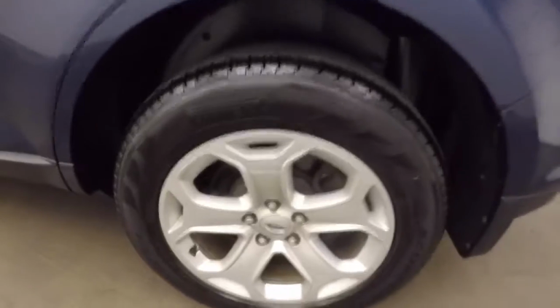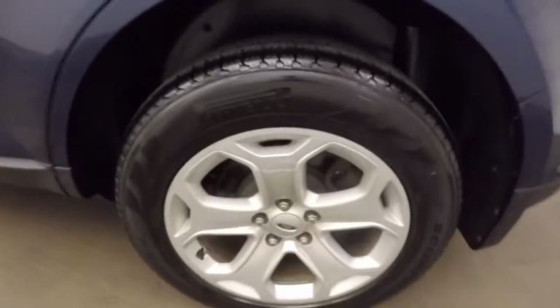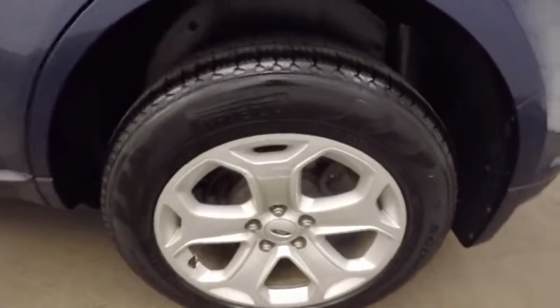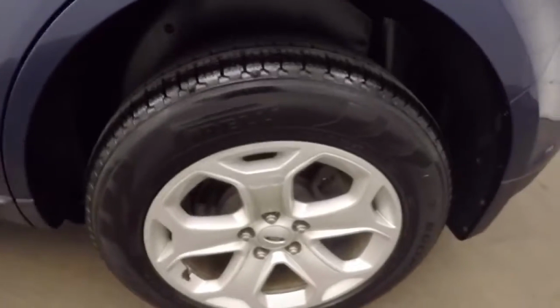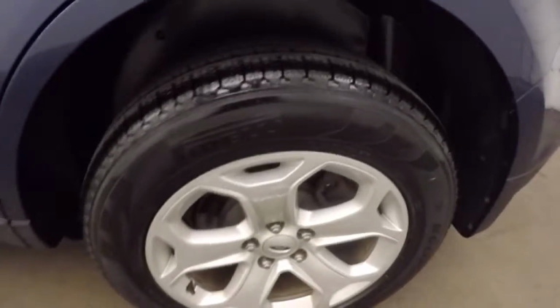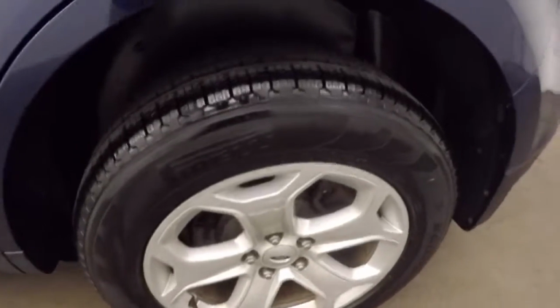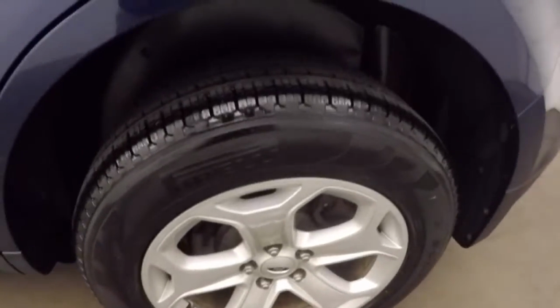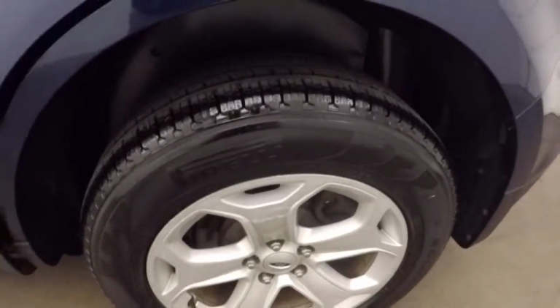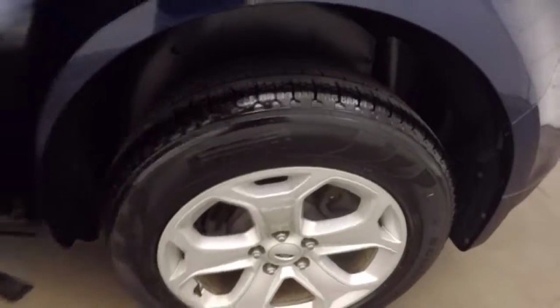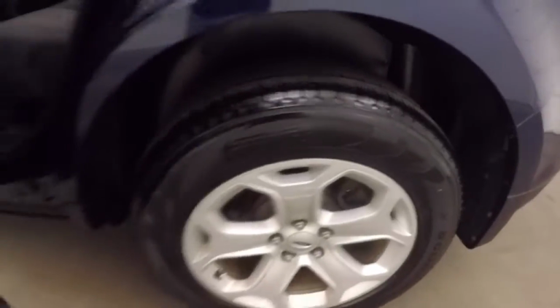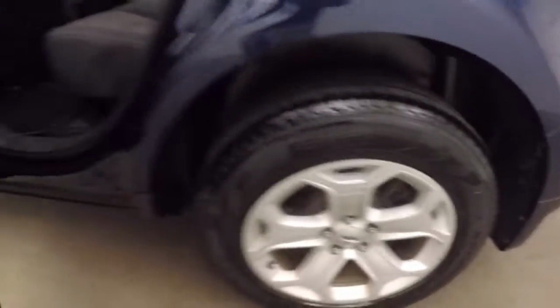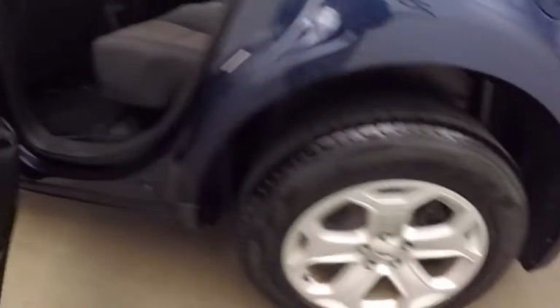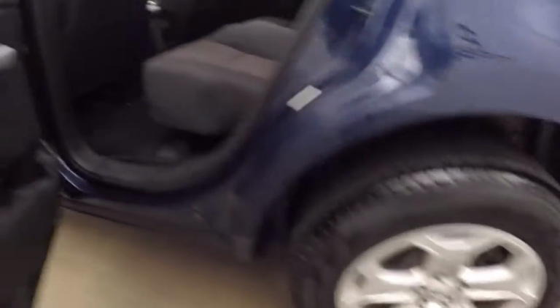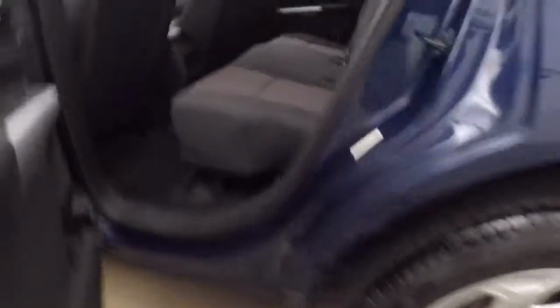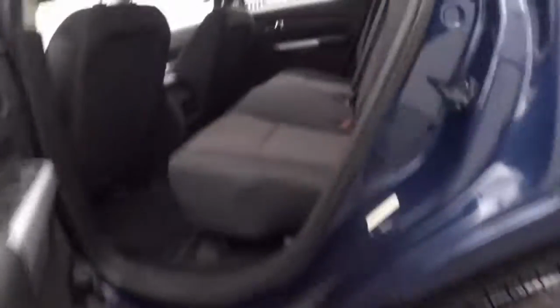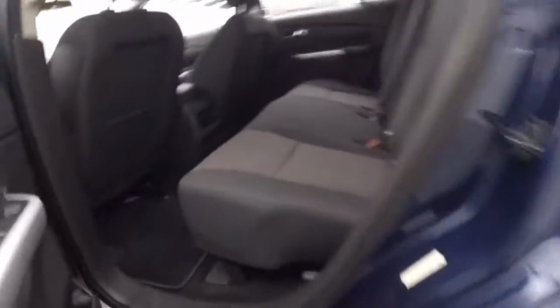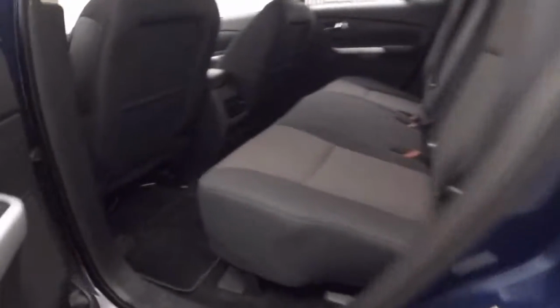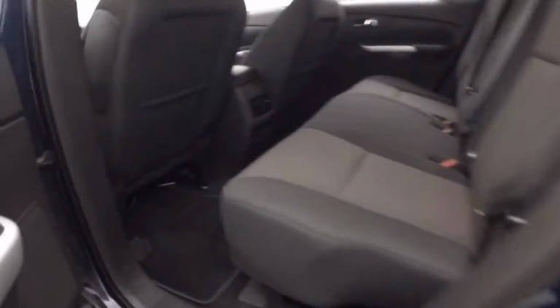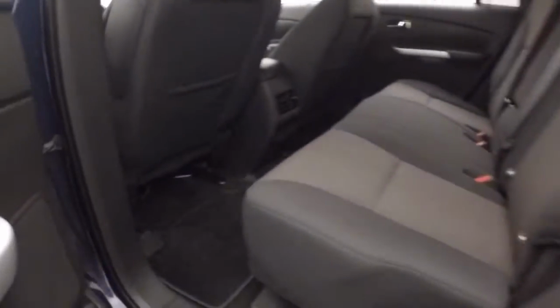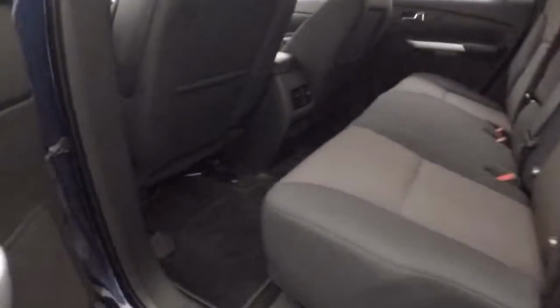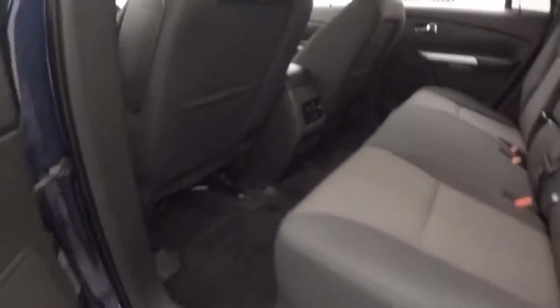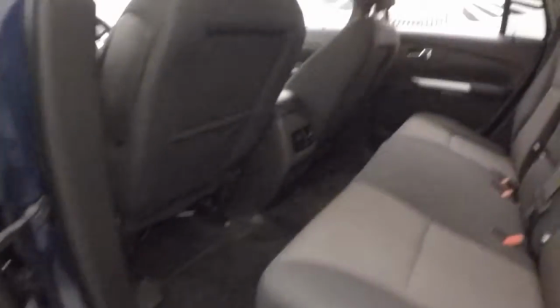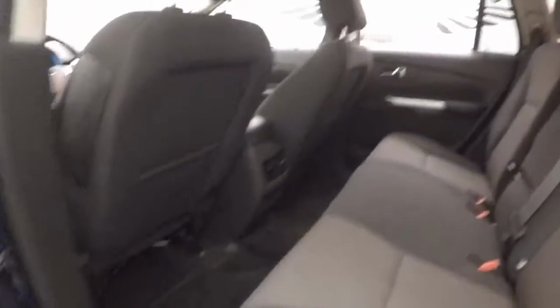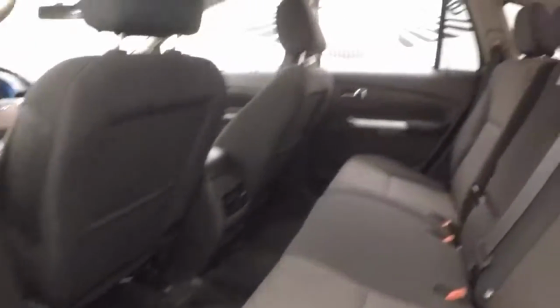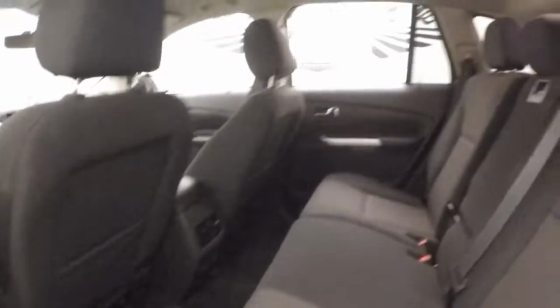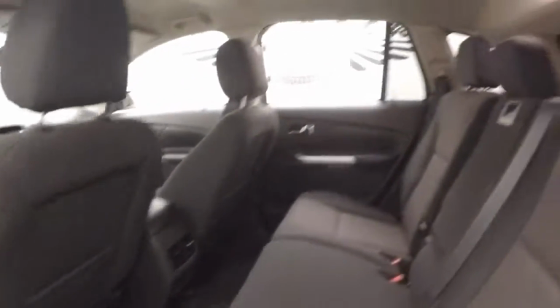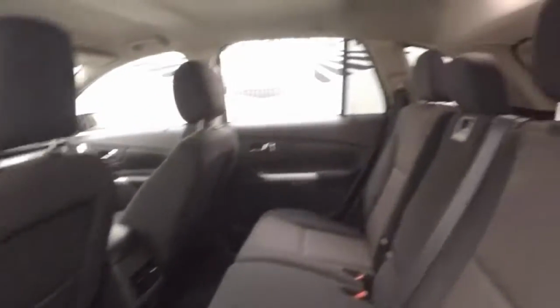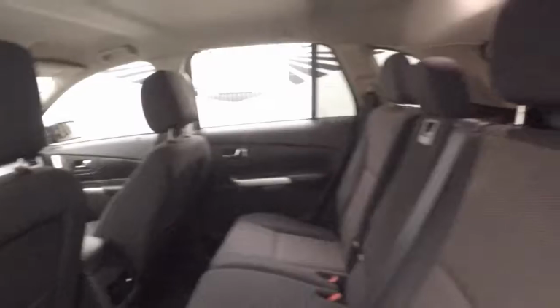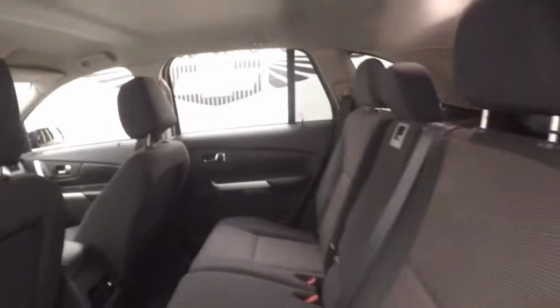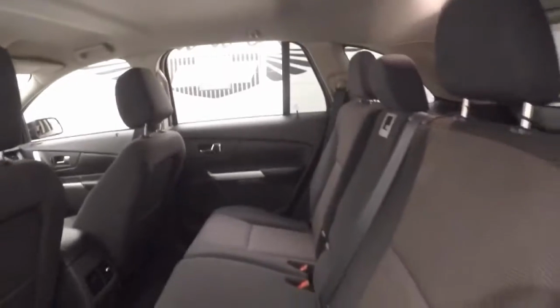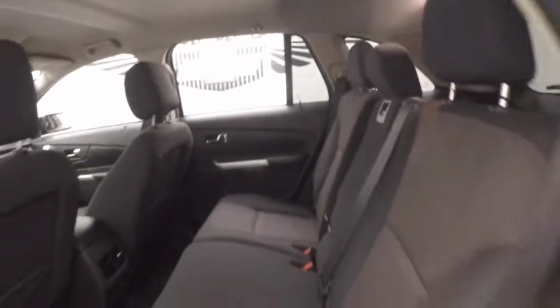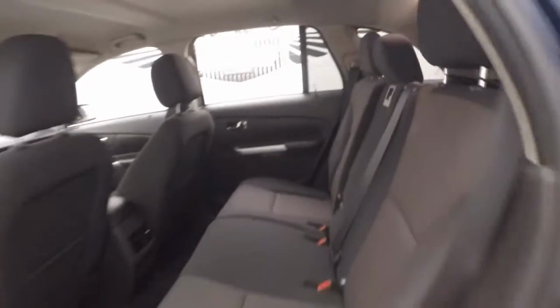Nice alloy wheels. Interior is in good shape, plenty of room for your passengers.